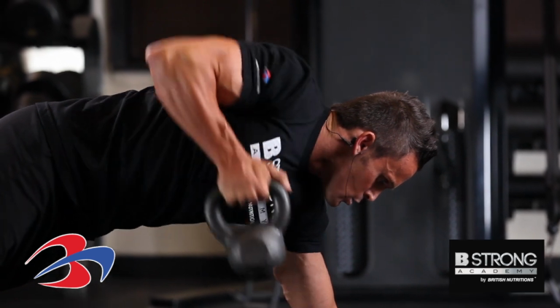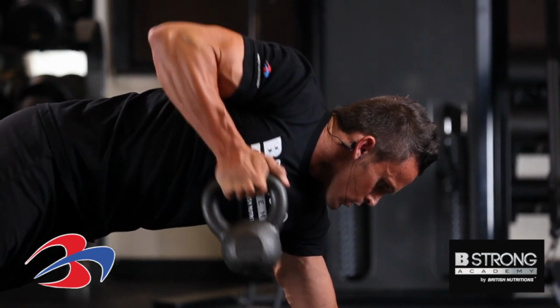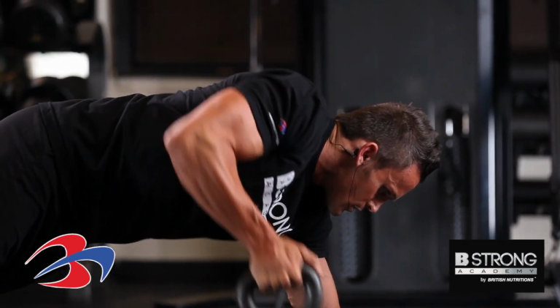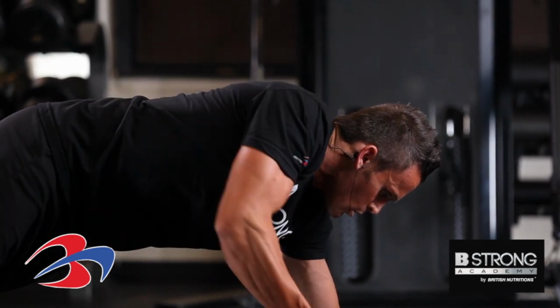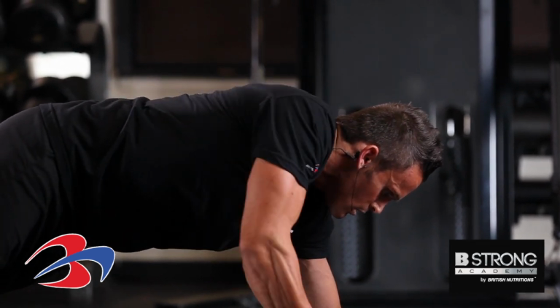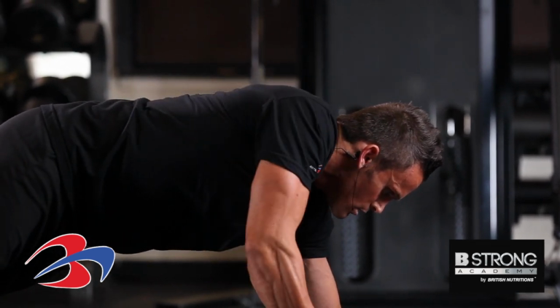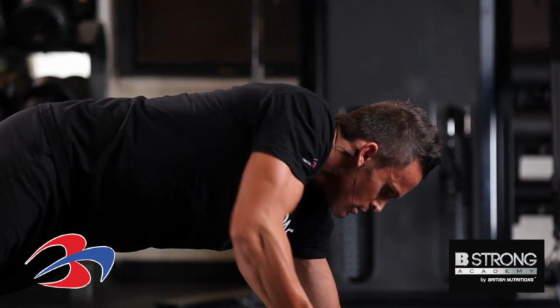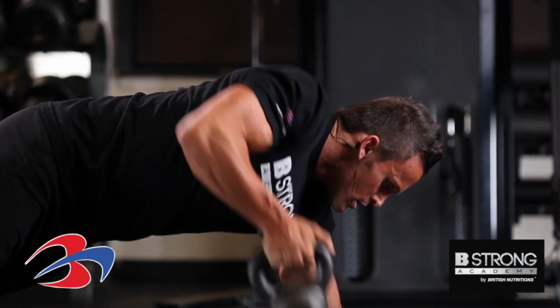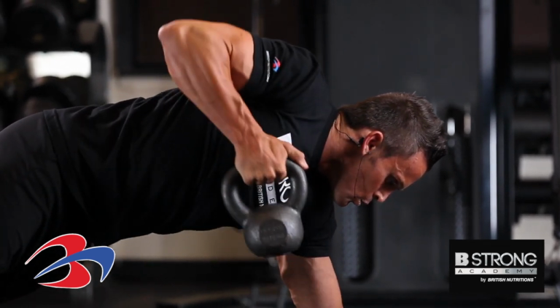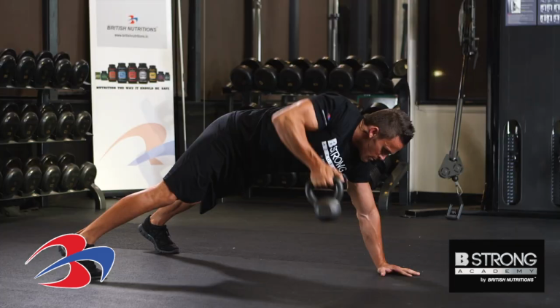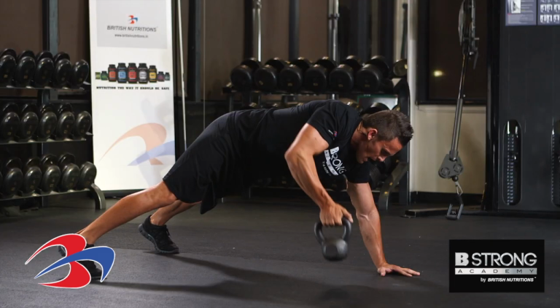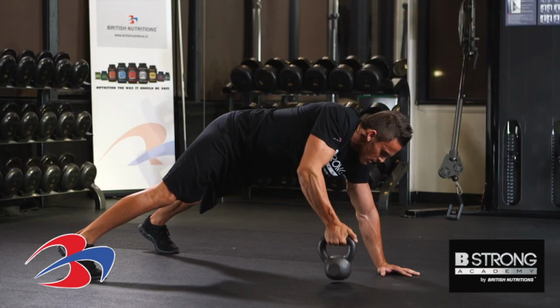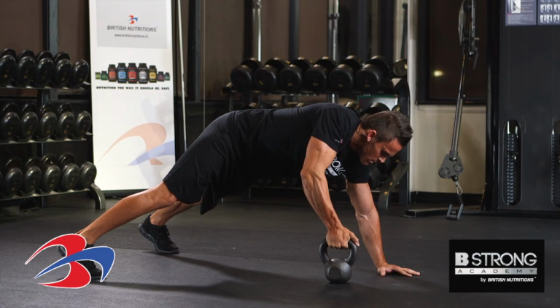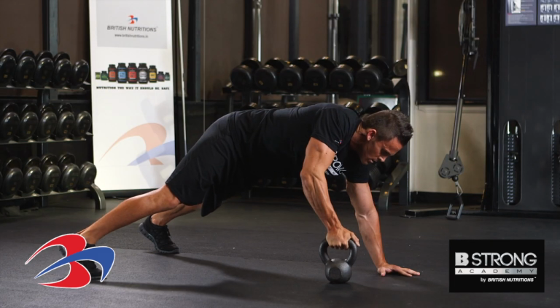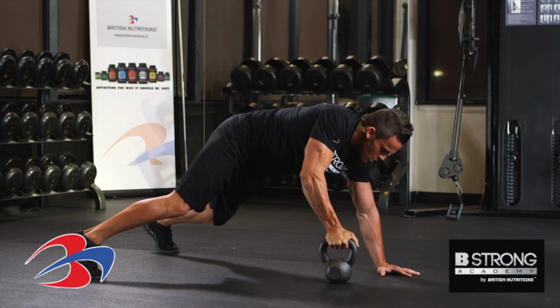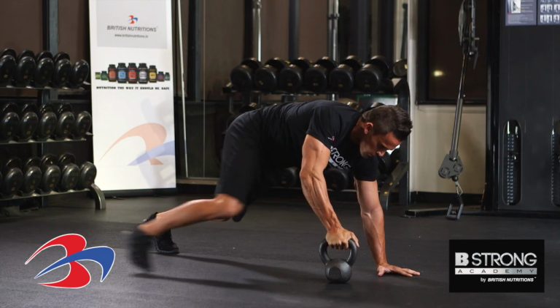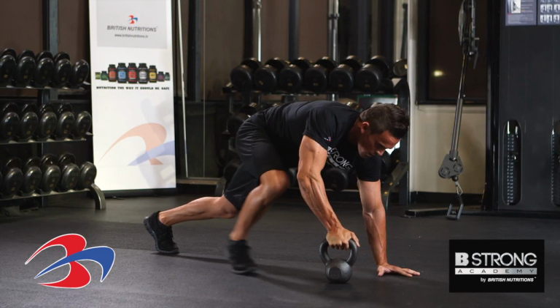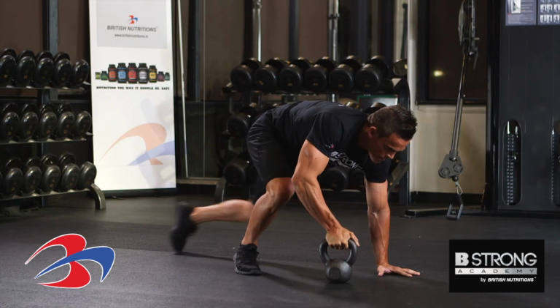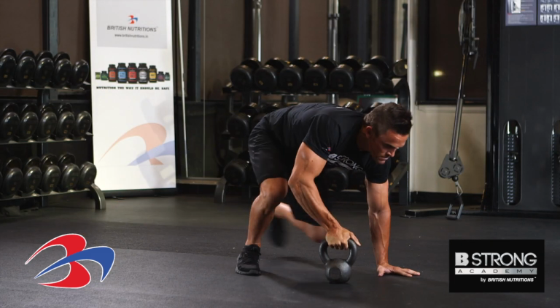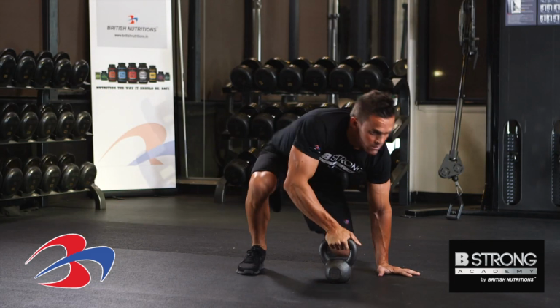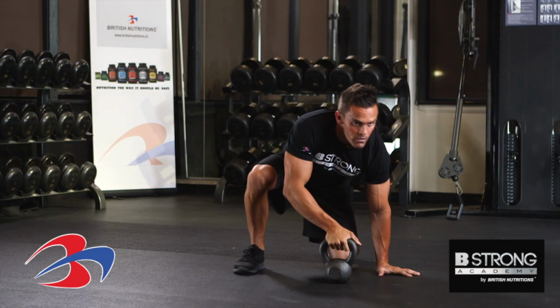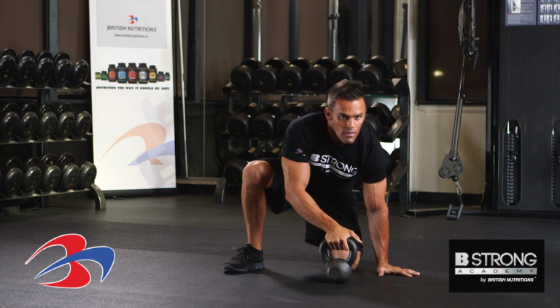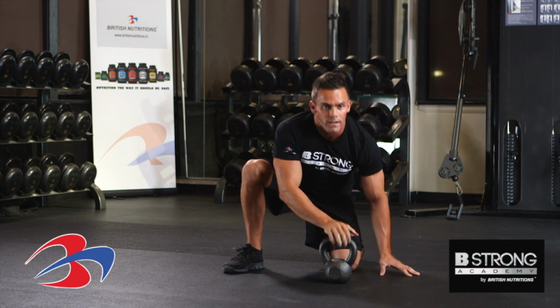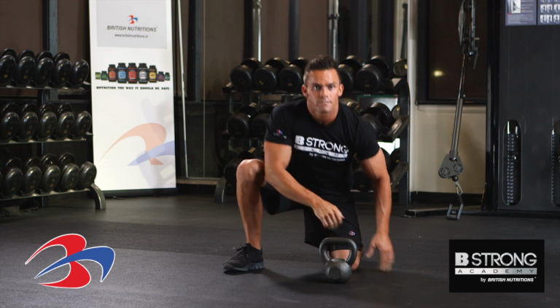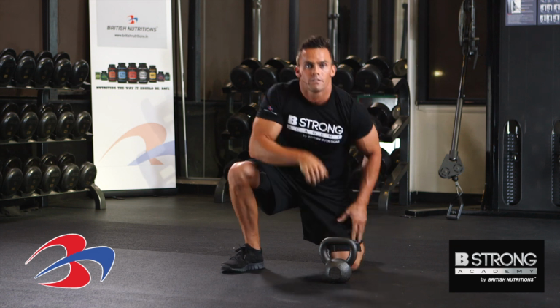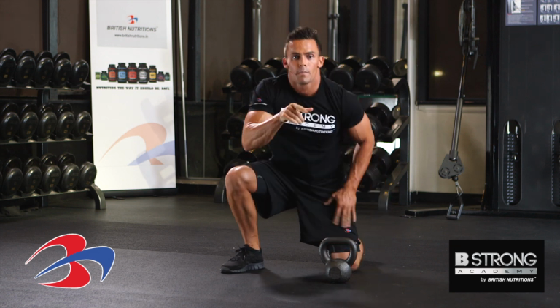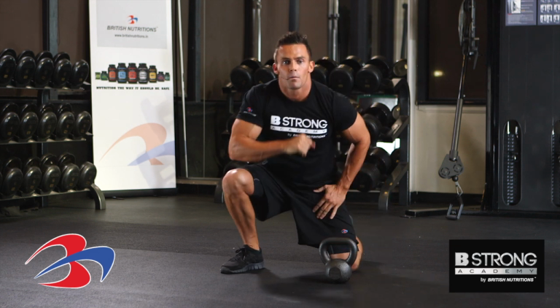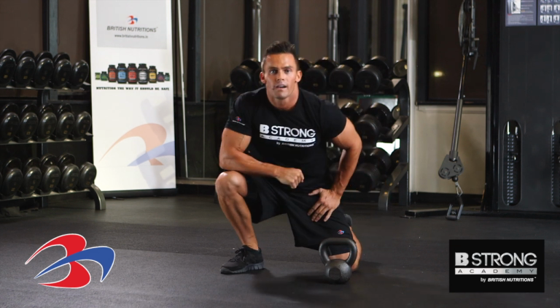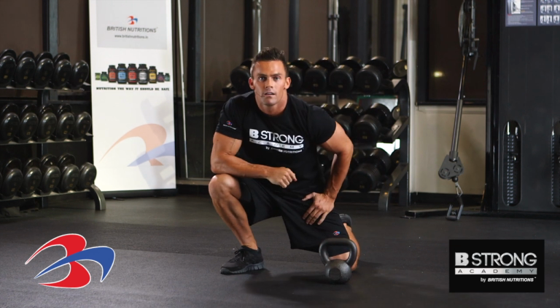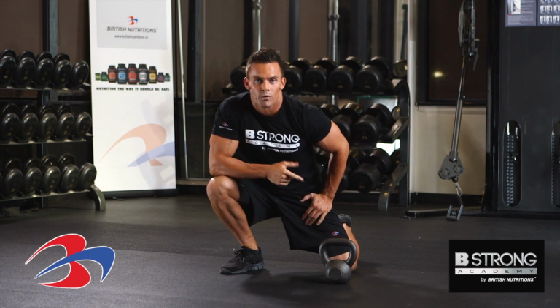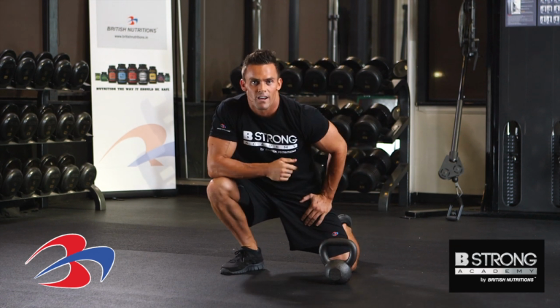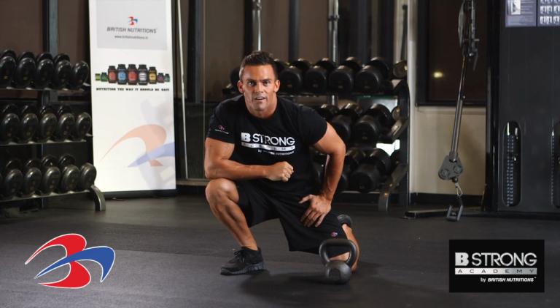Working the core, working the back, working the arms — and that is your power plank with the kettlebell.